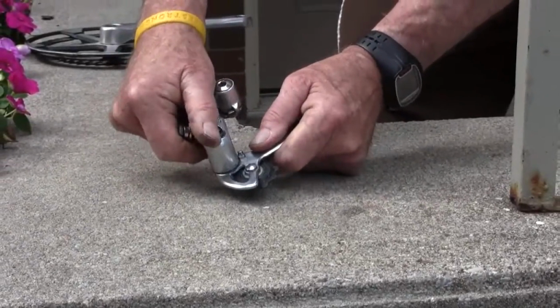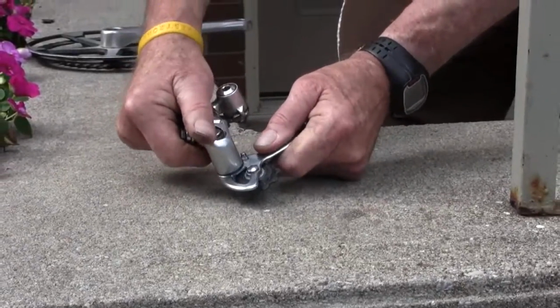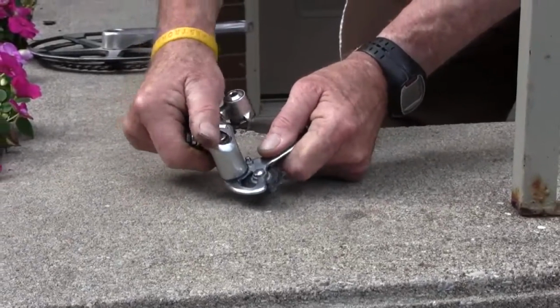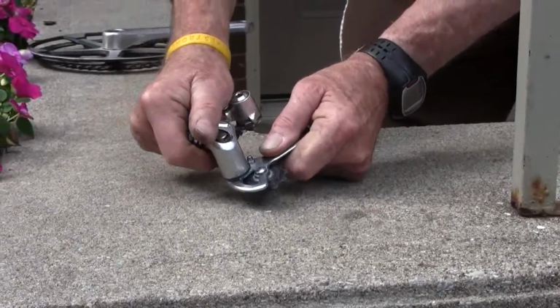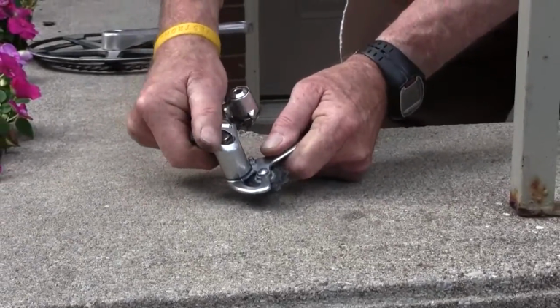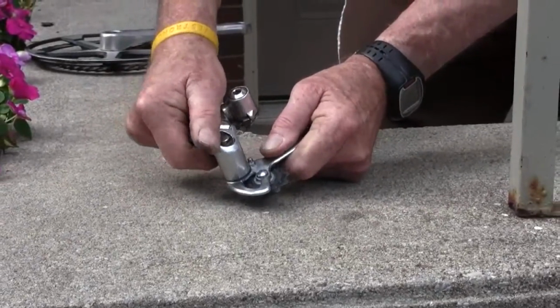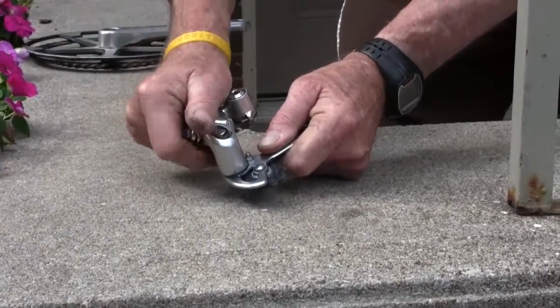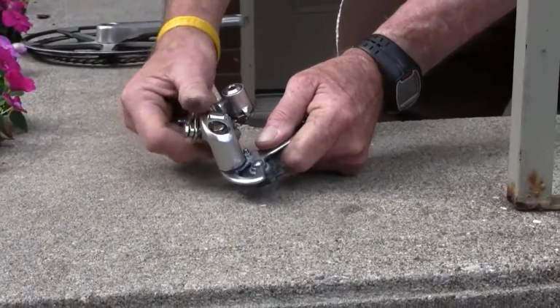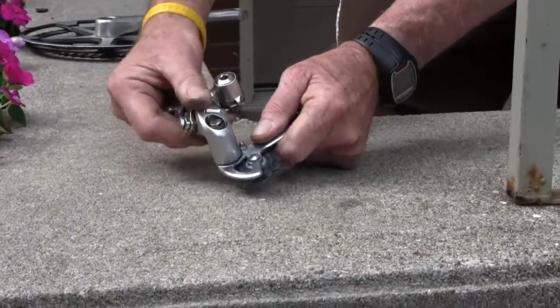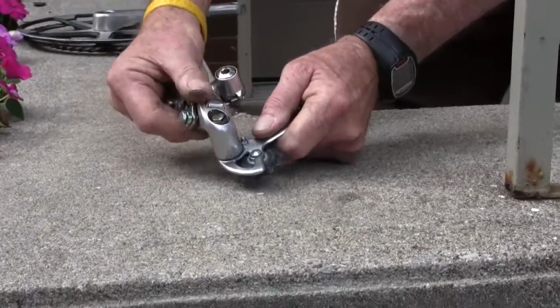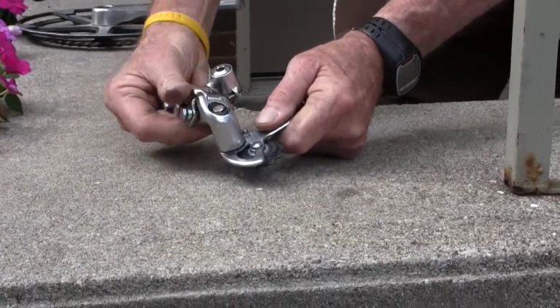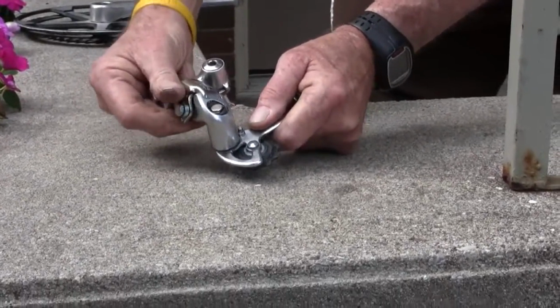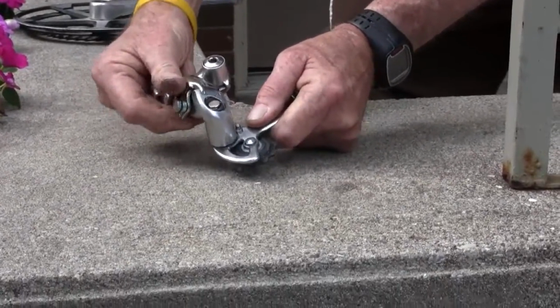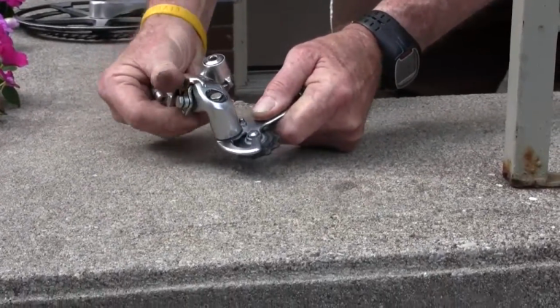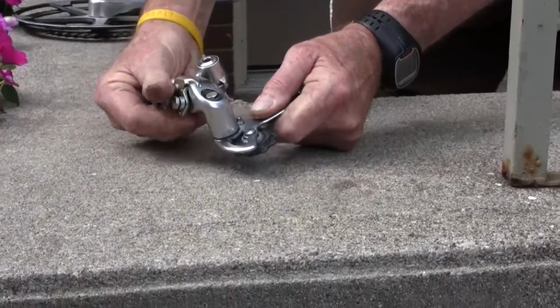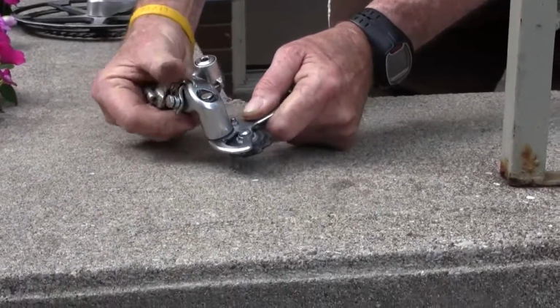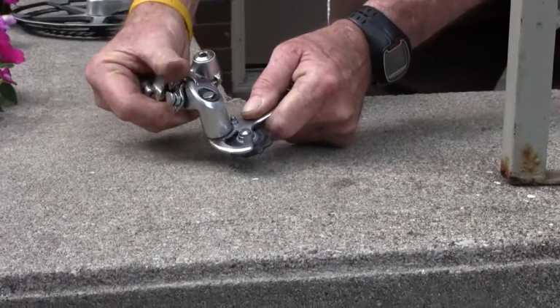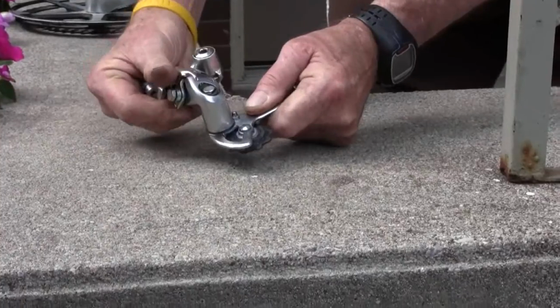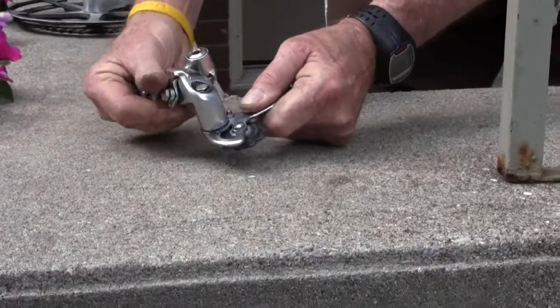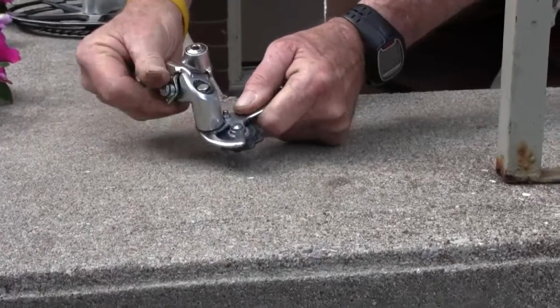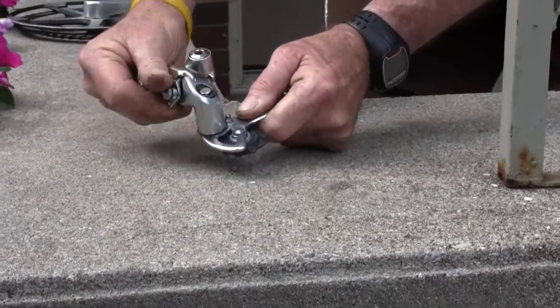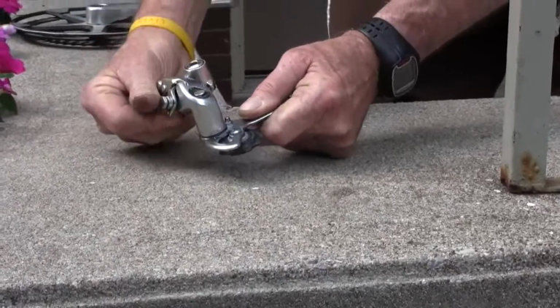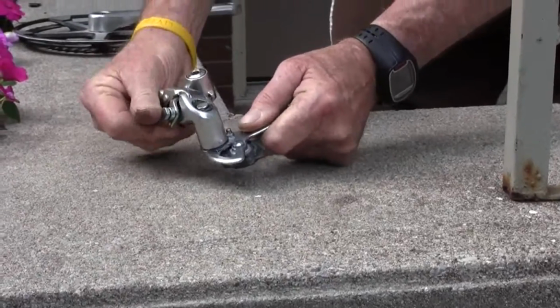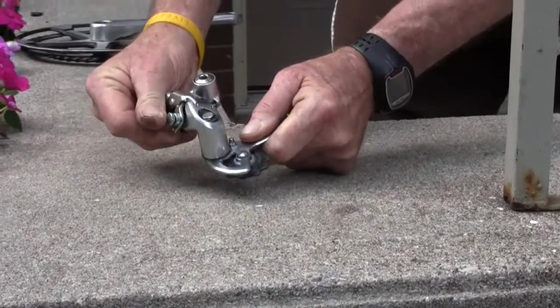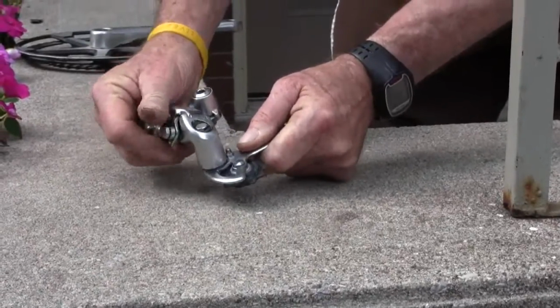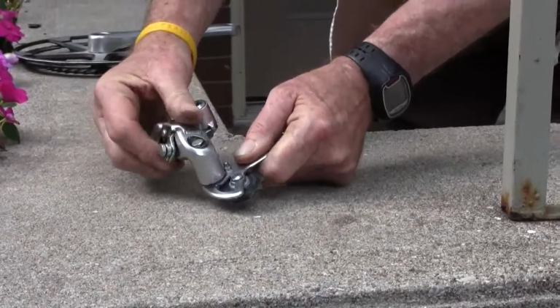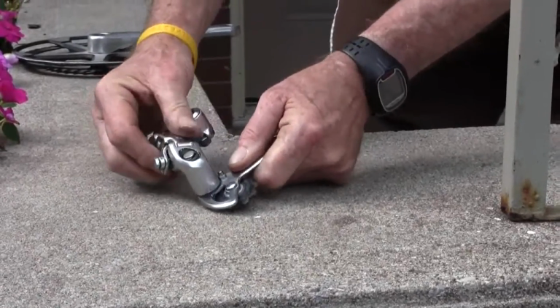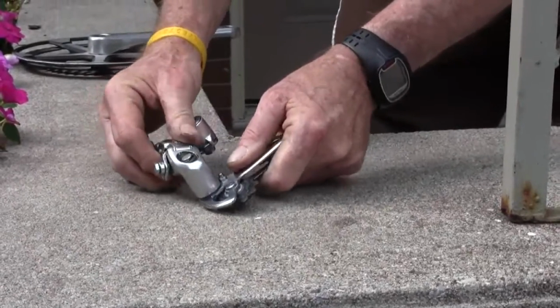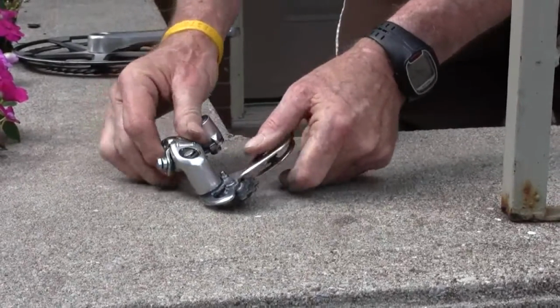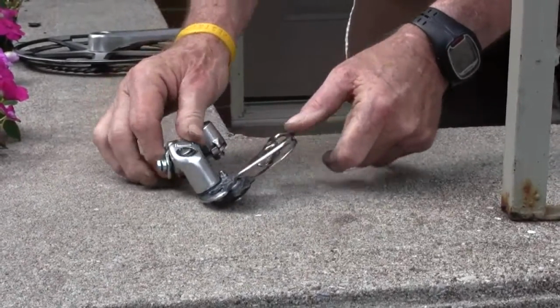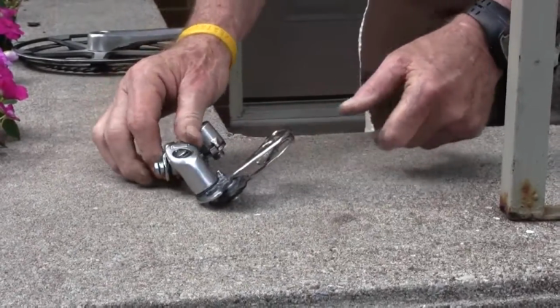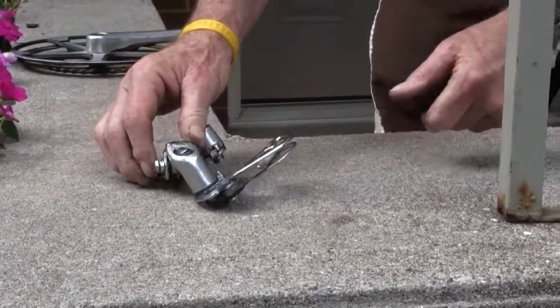The low-end Shimano Derailer had an excessive amount of play in one bearing and was just not acceptable, so it was discarded too.